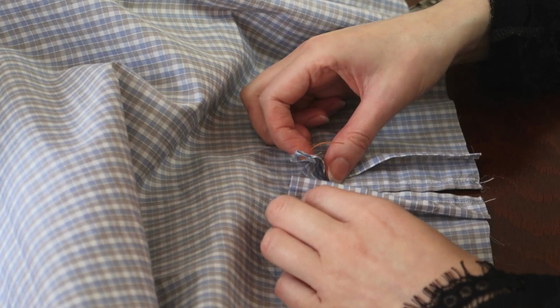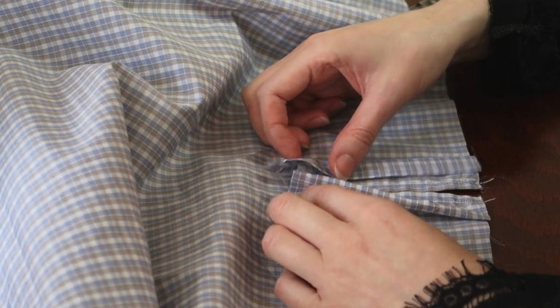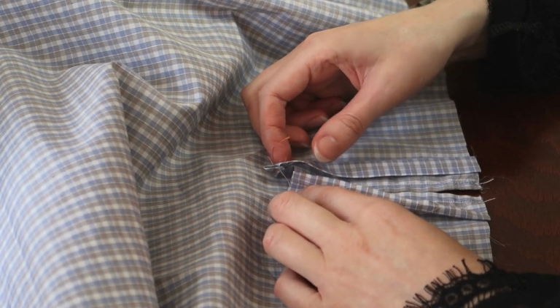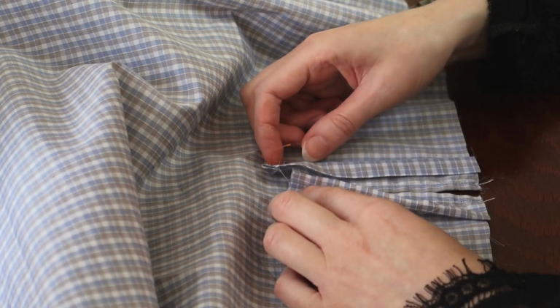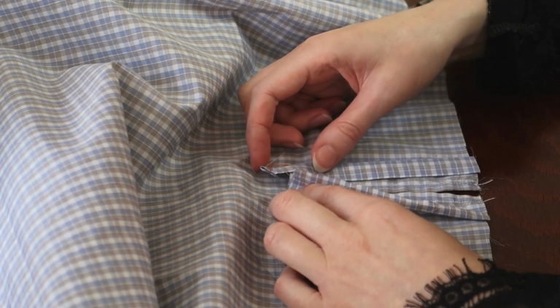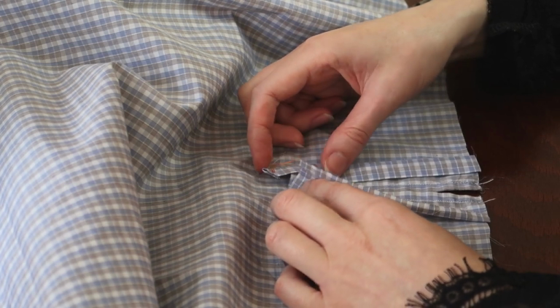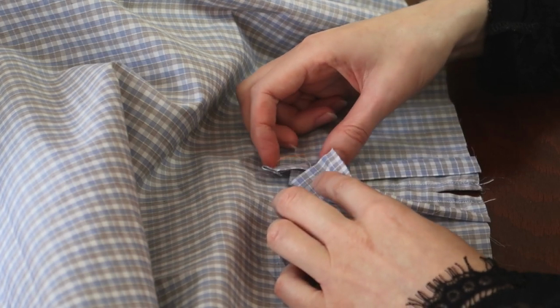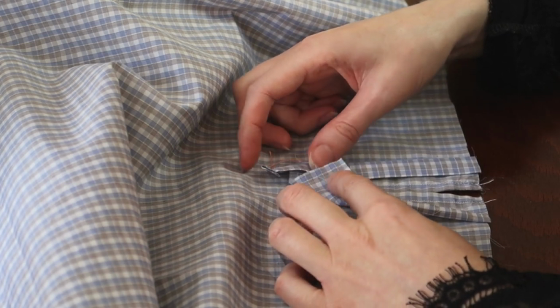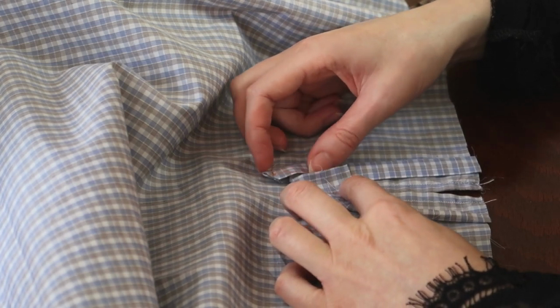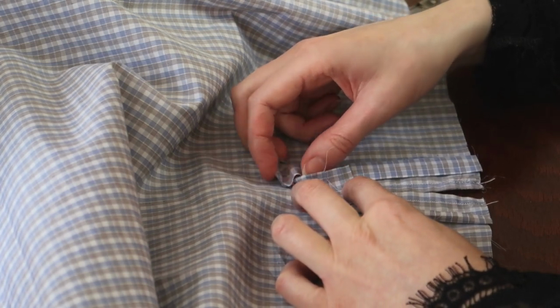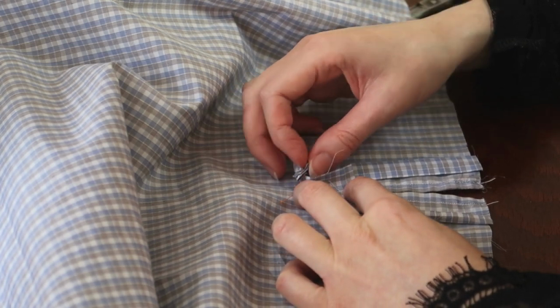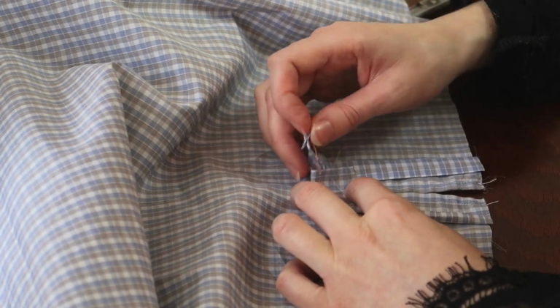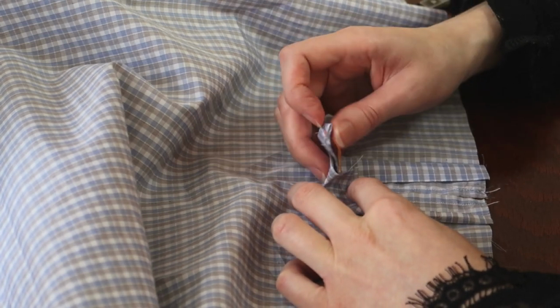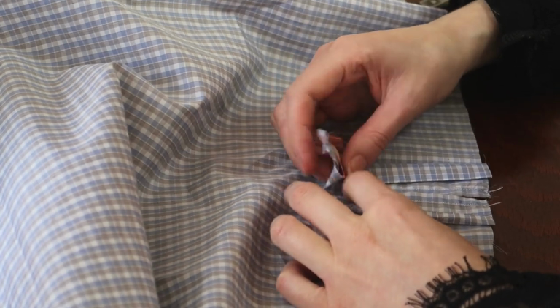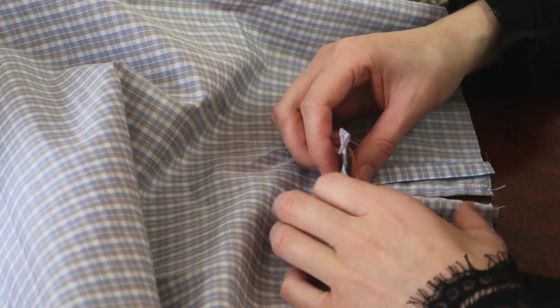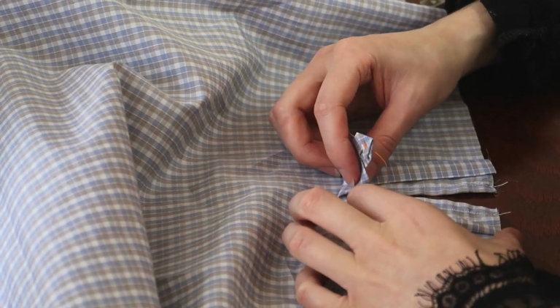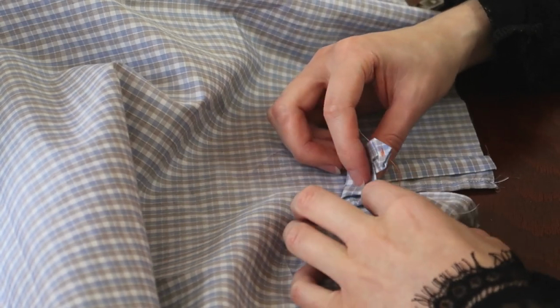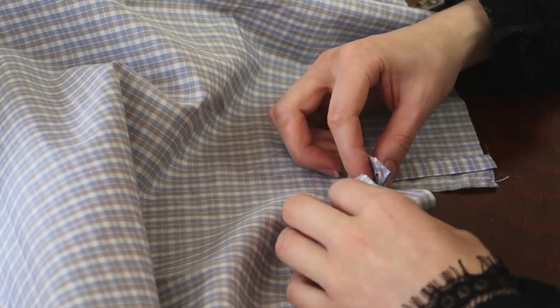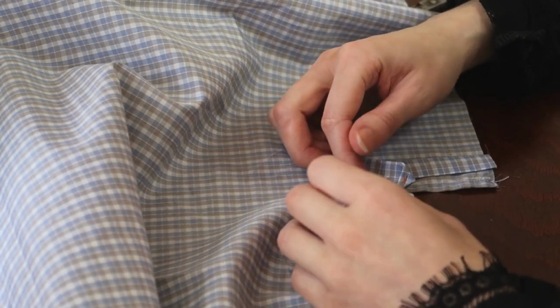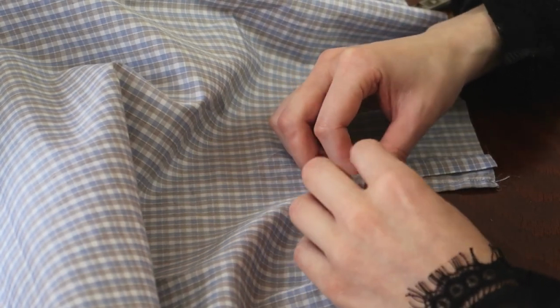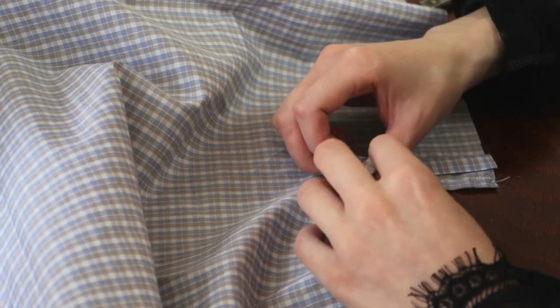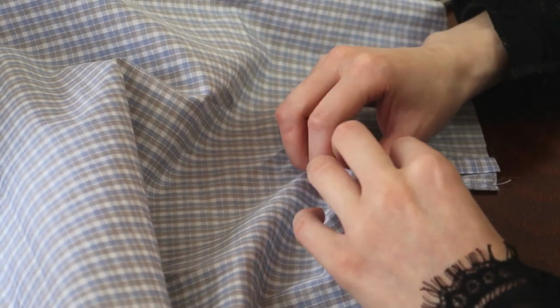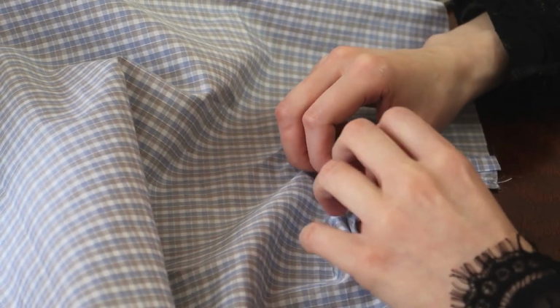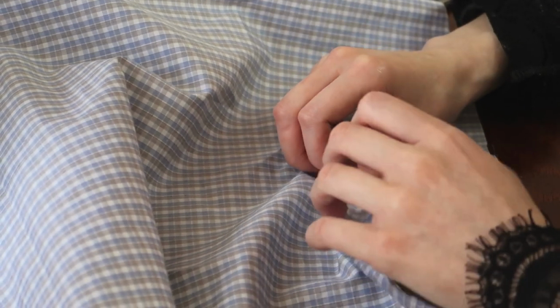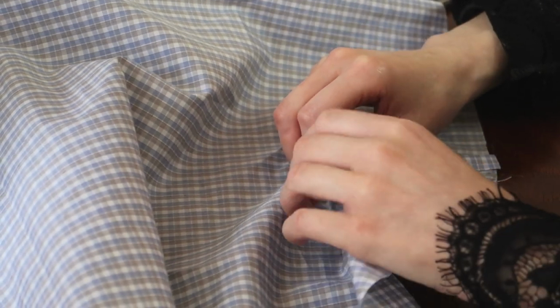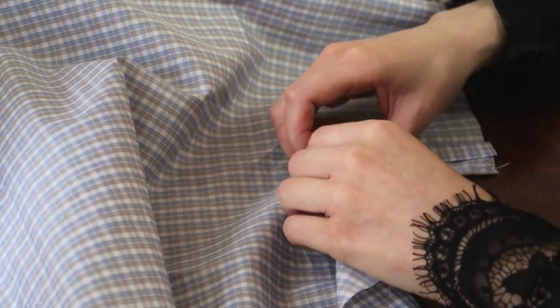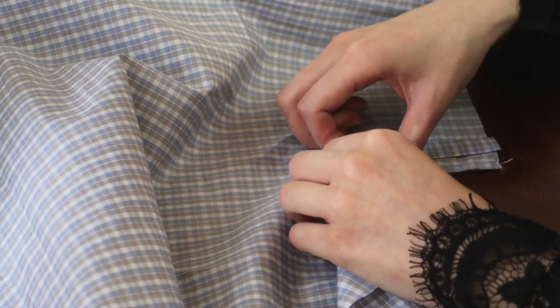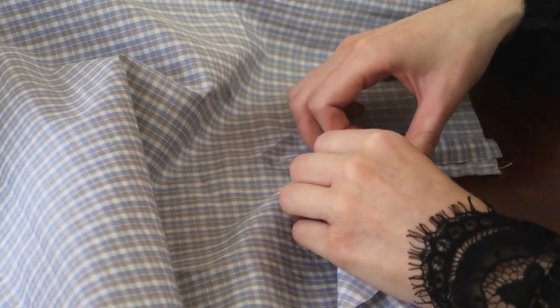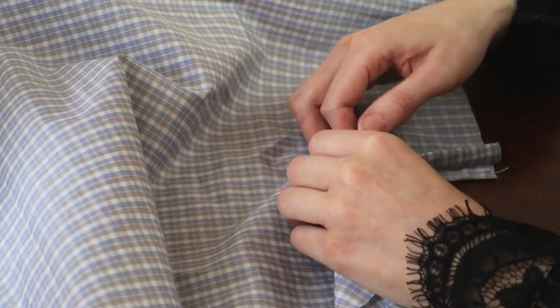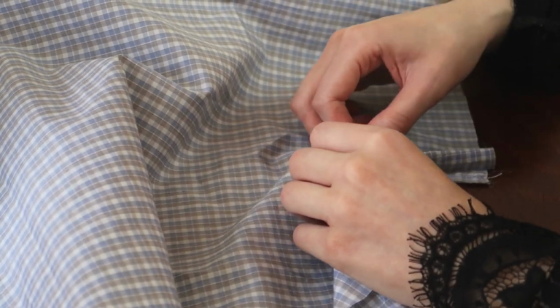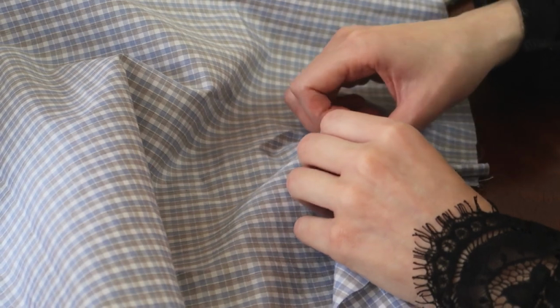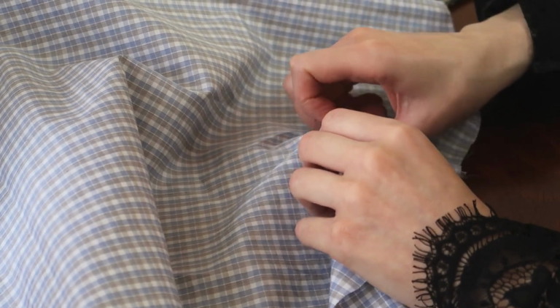I turned the placket to the right side and, with more brain work involved, figured out what comes next.